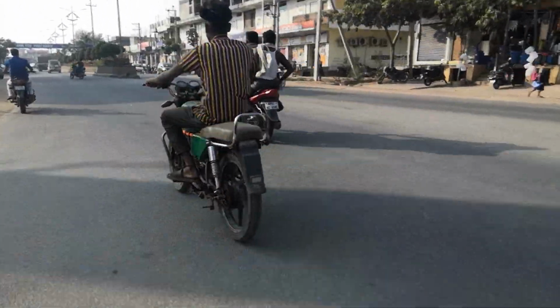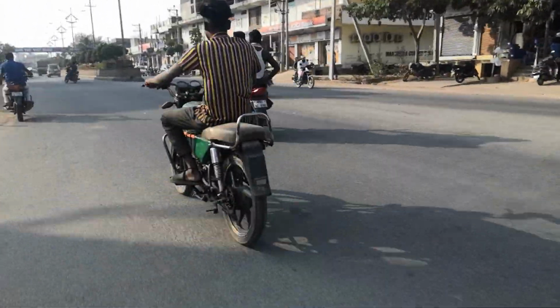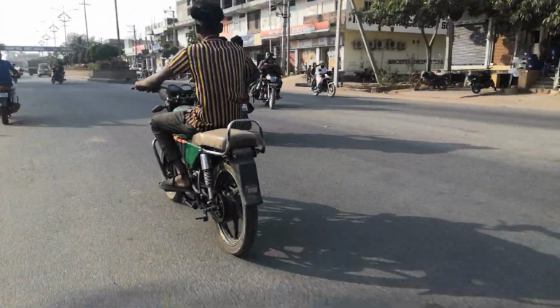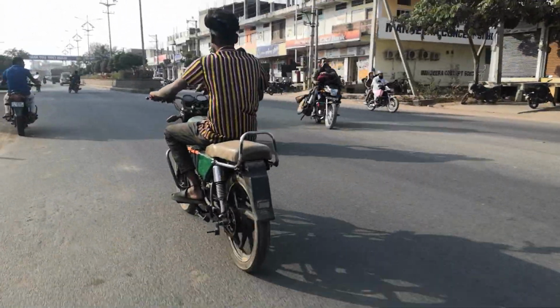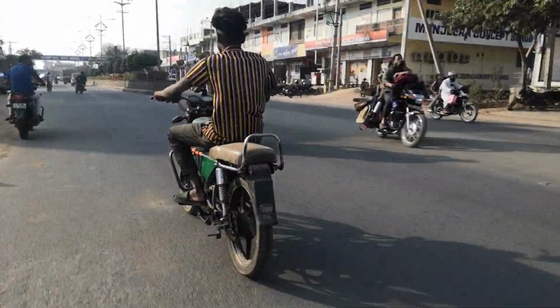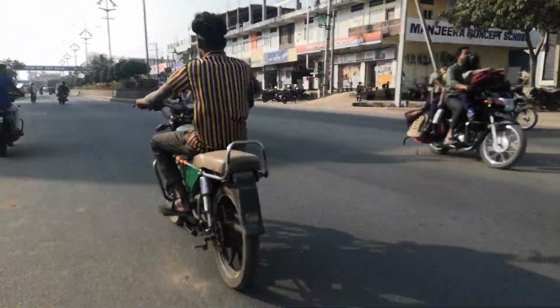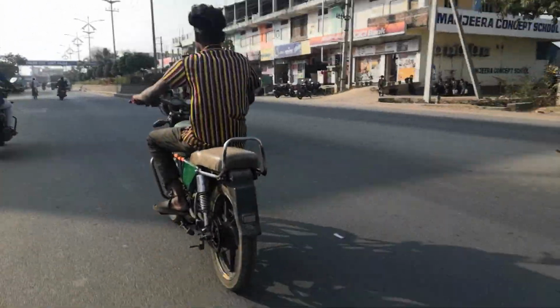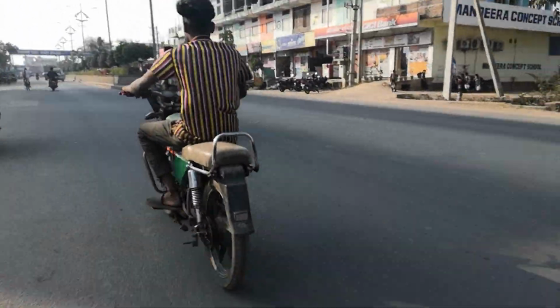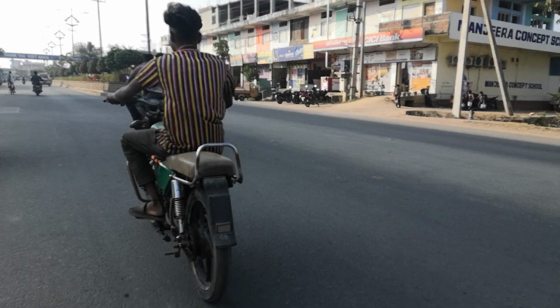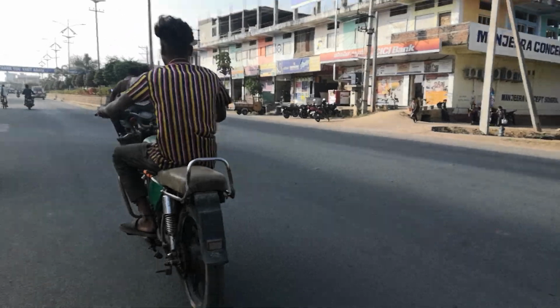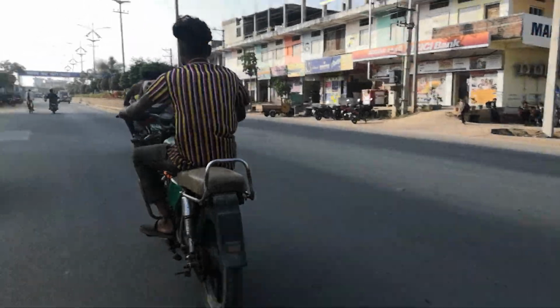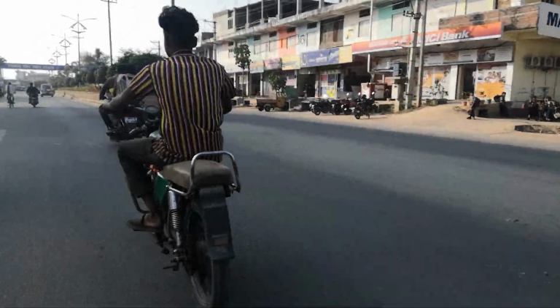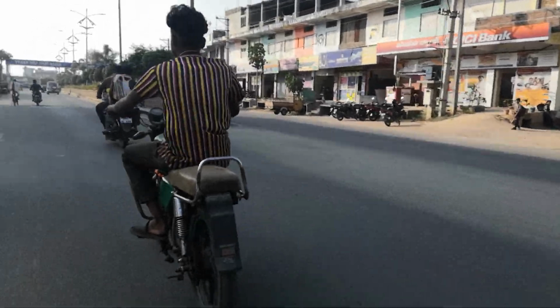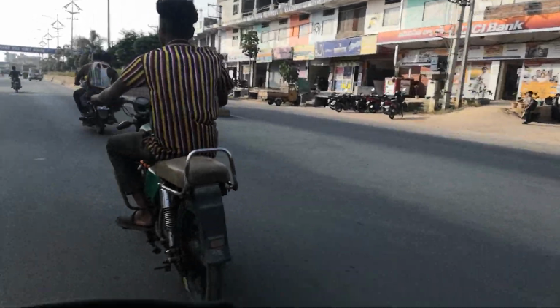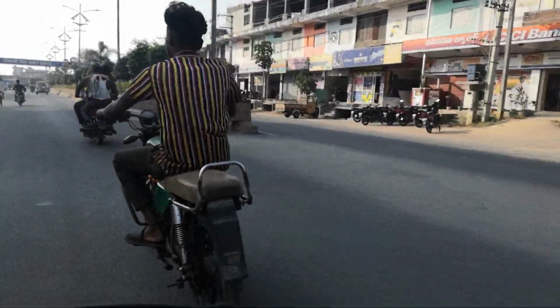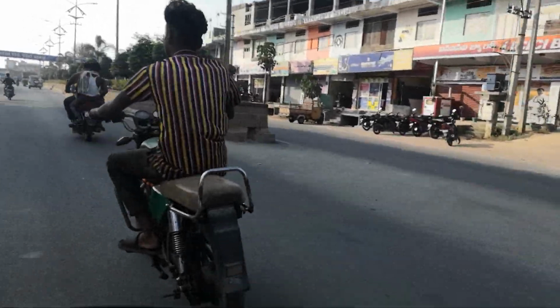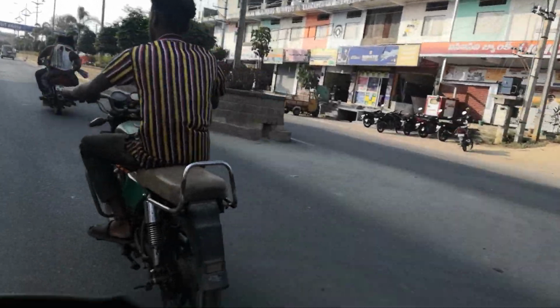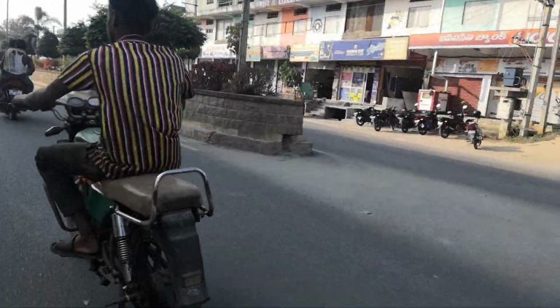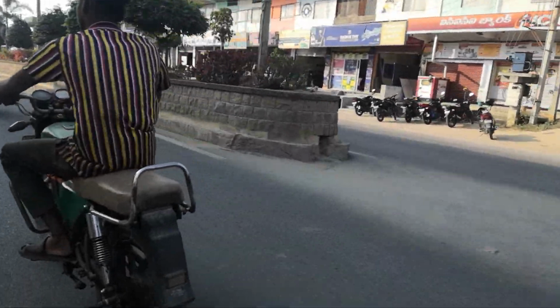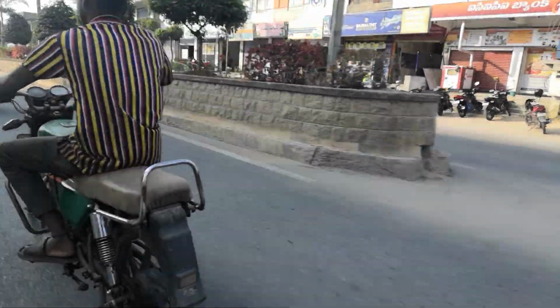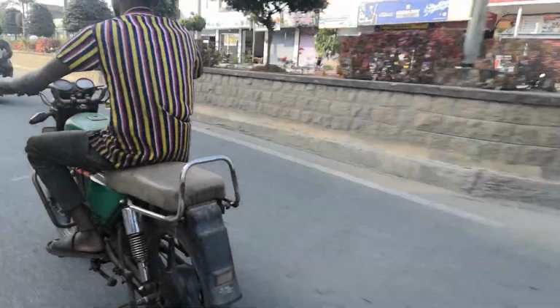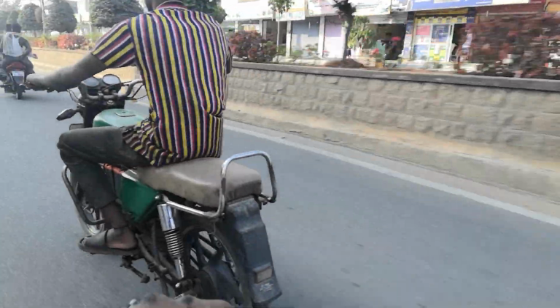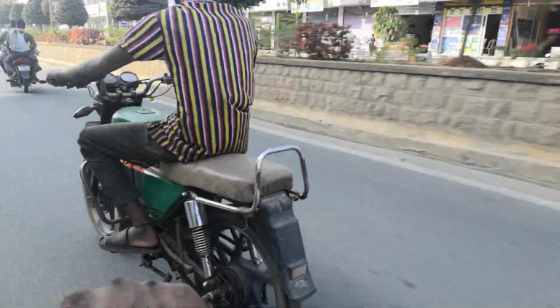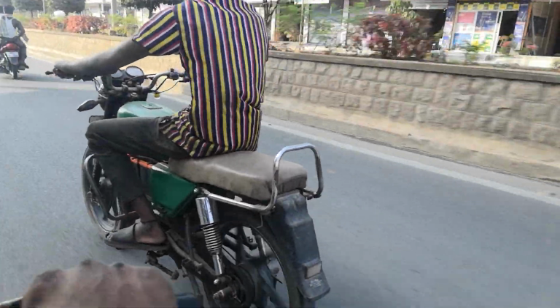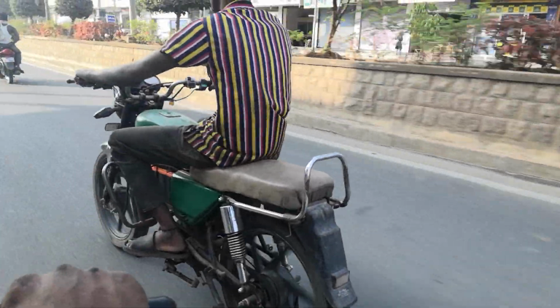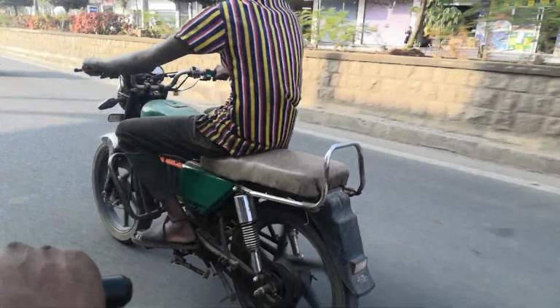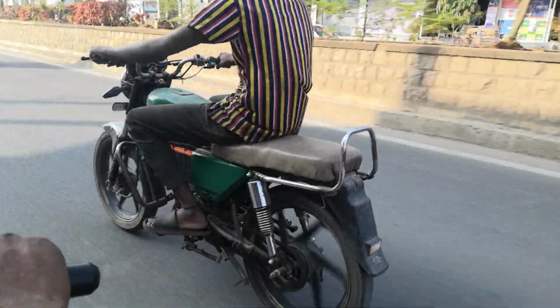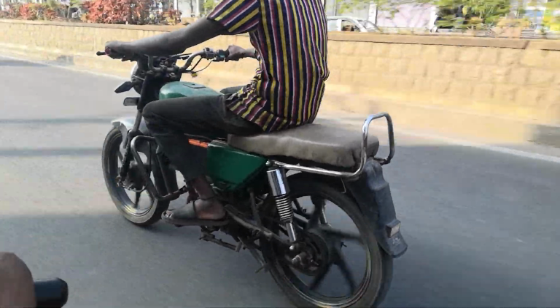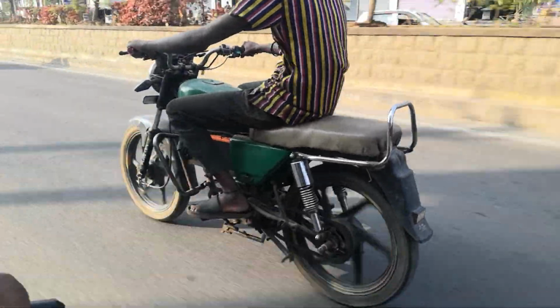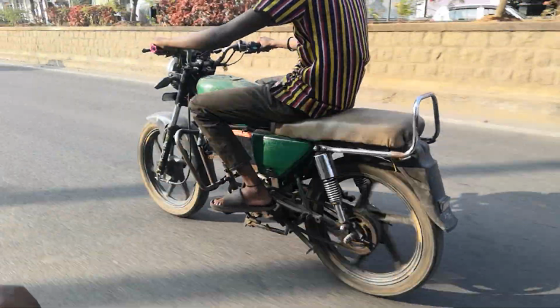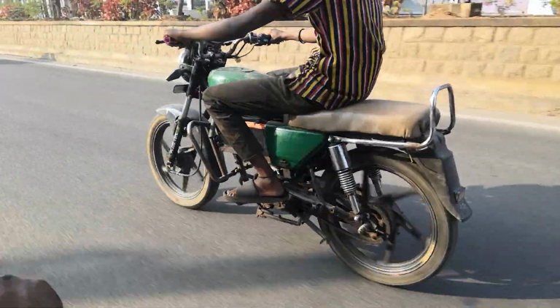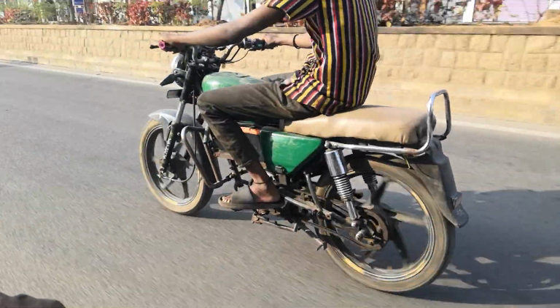We have put it on the bike. You can see it. Let's go further.